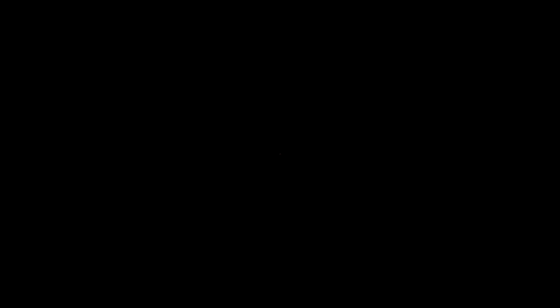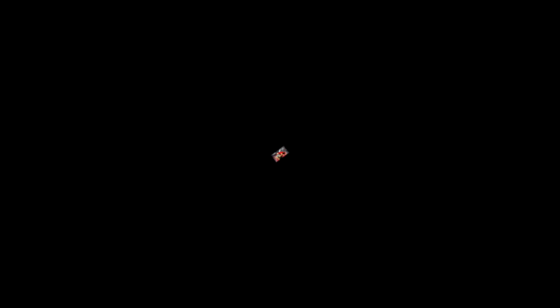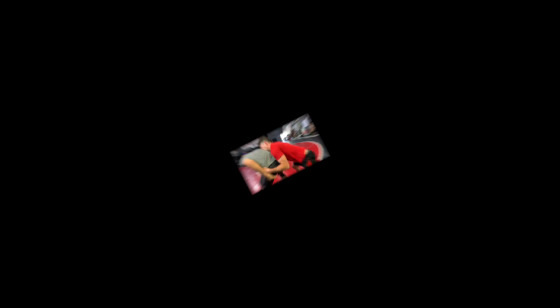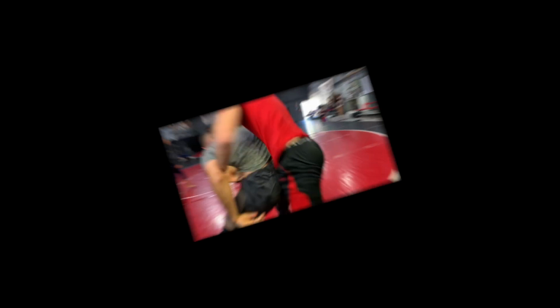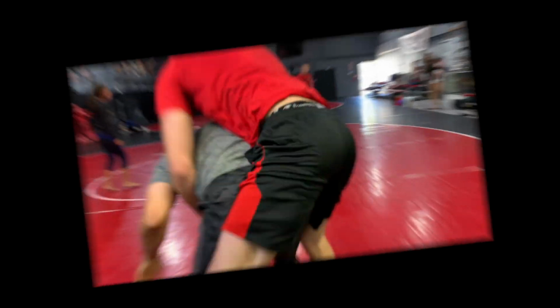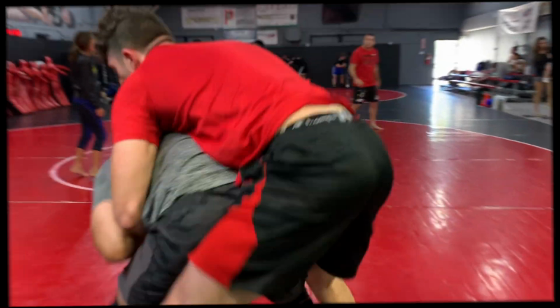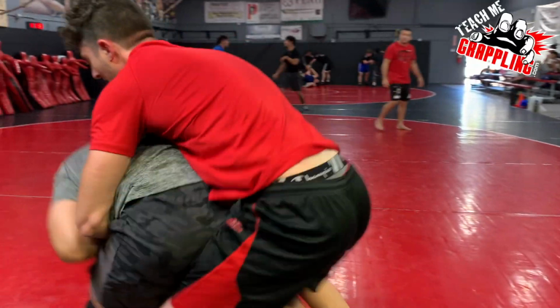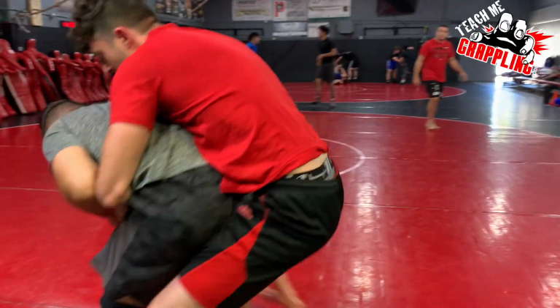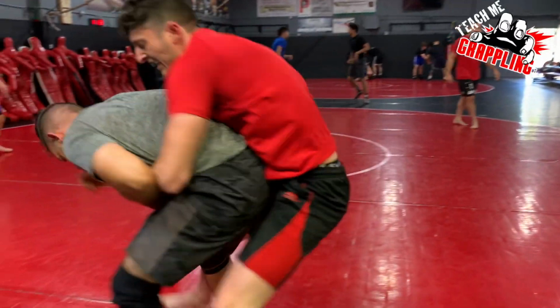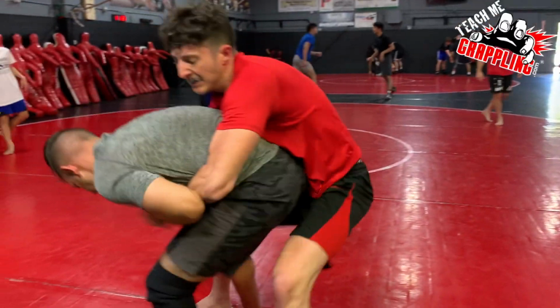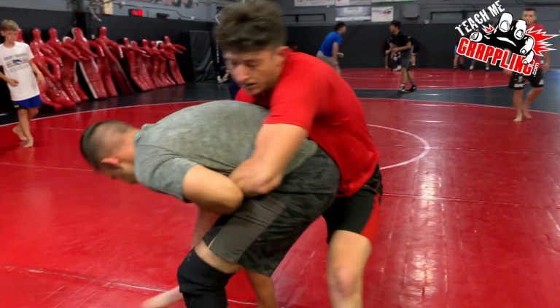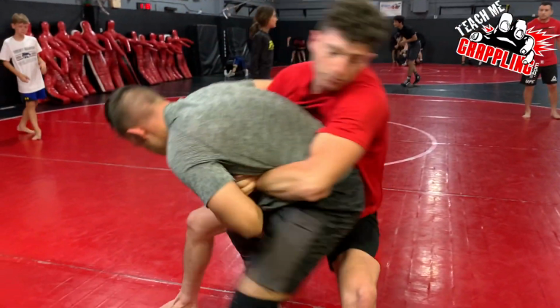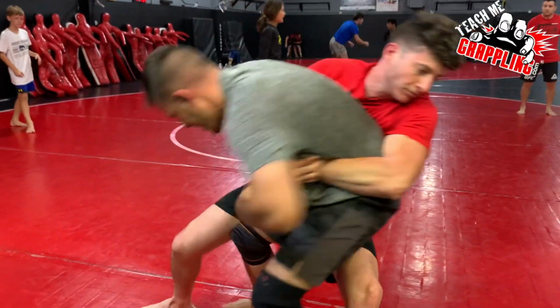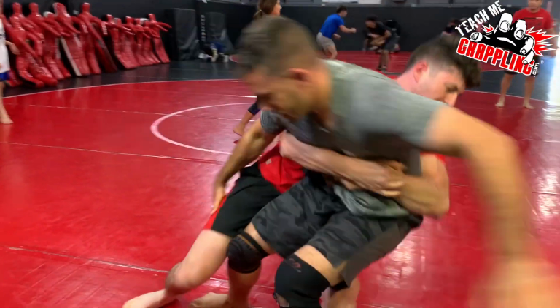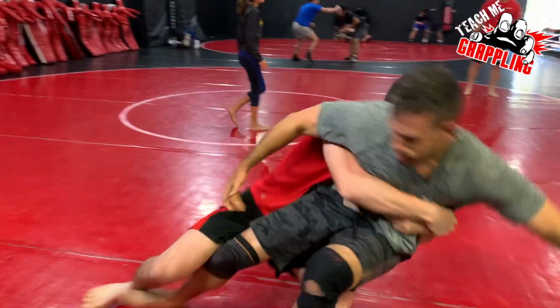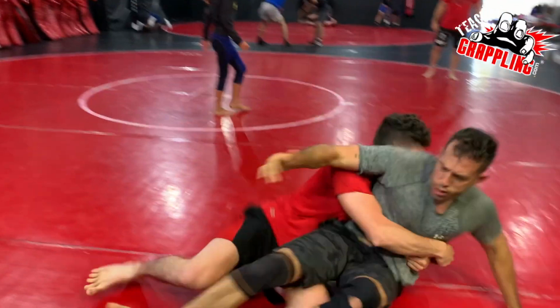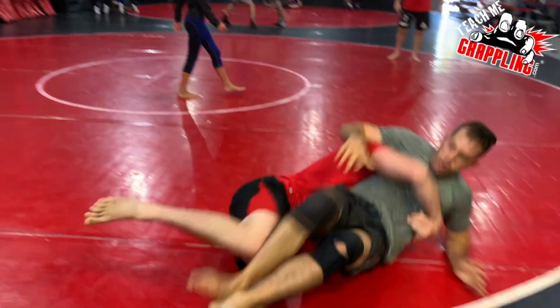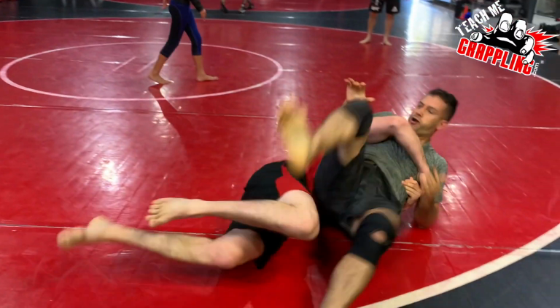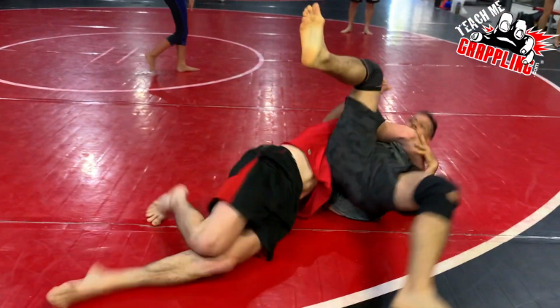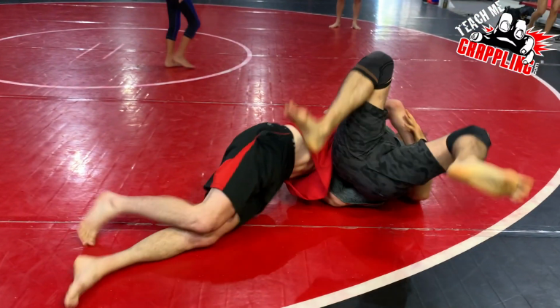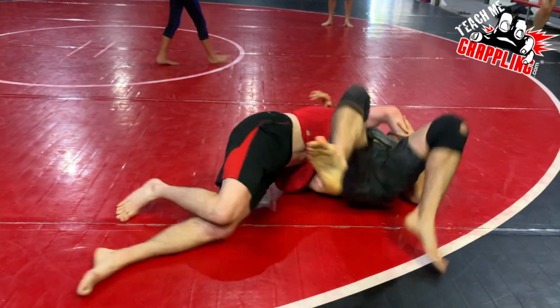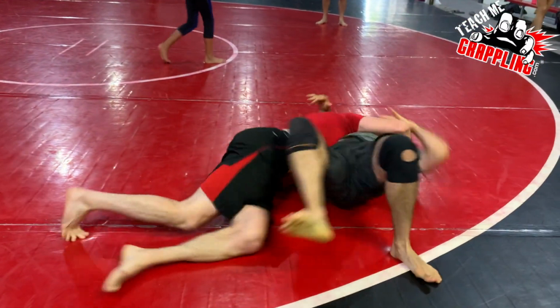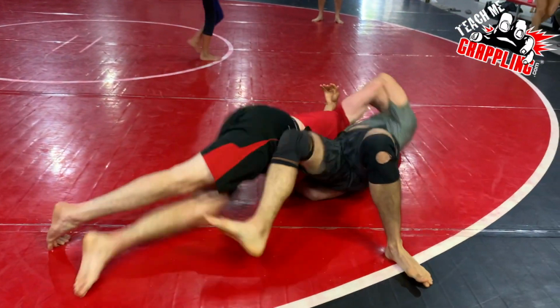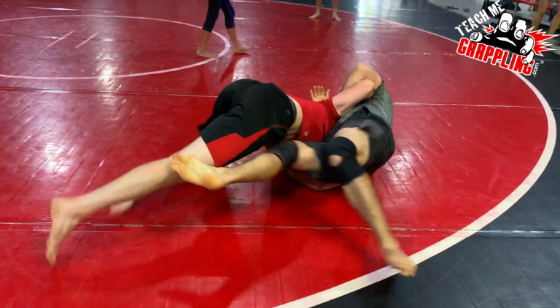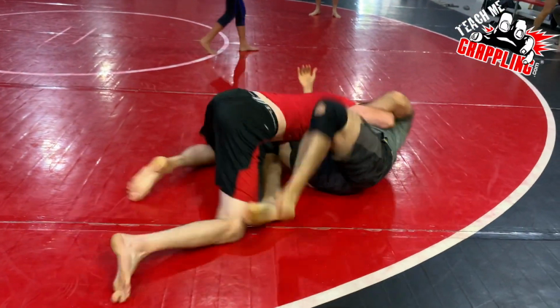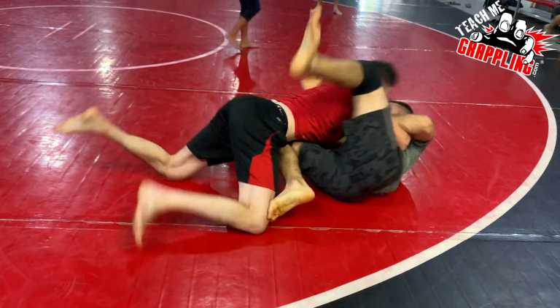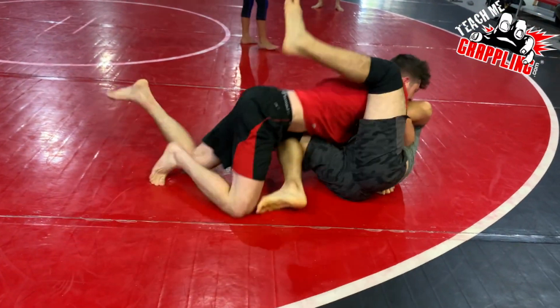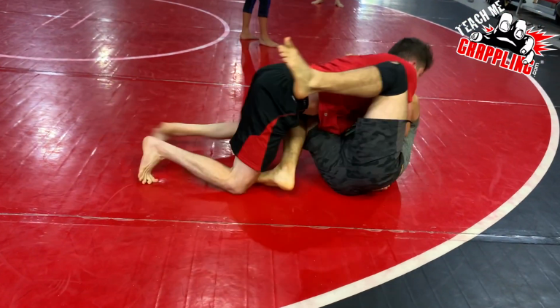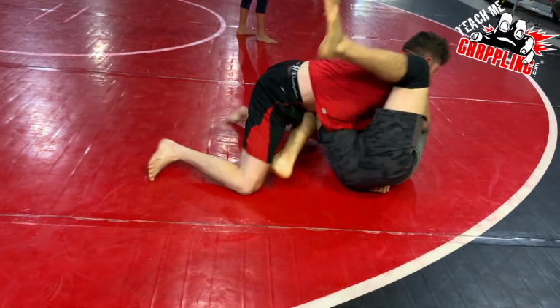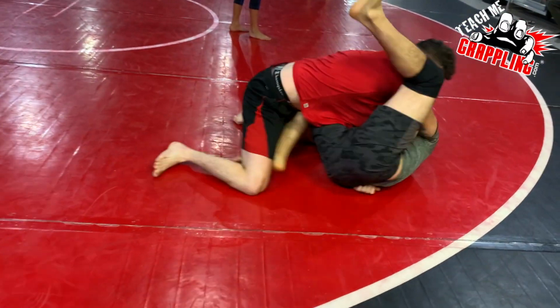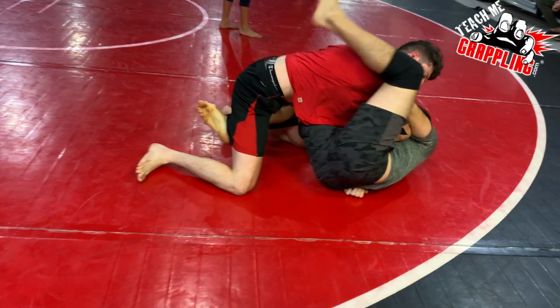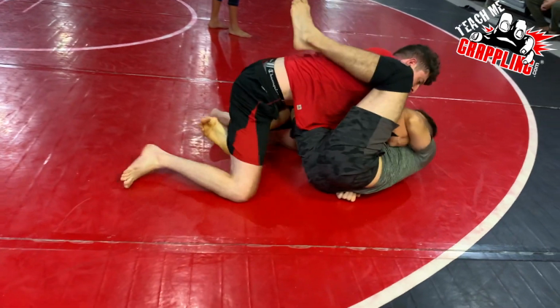Teach Me Grappling. Coach Brian here. What's up, guys? Another episode of Narrator Roles.